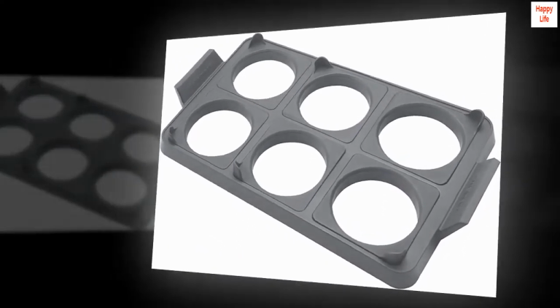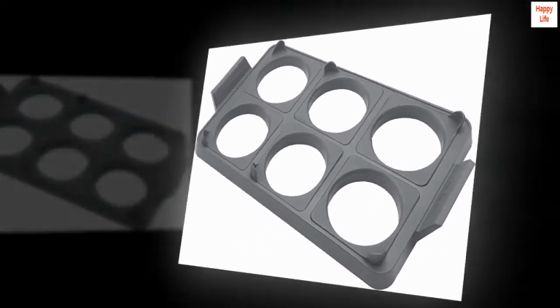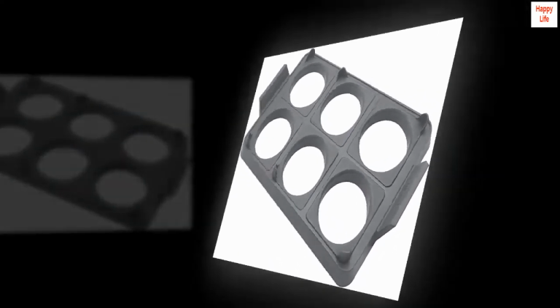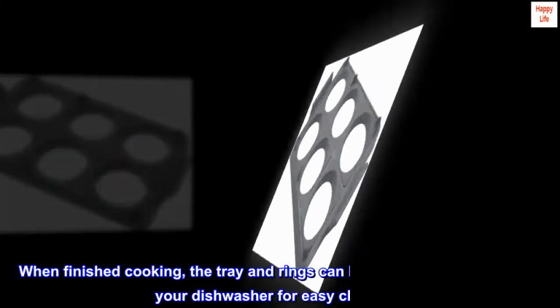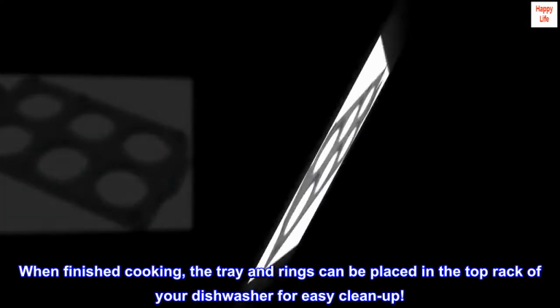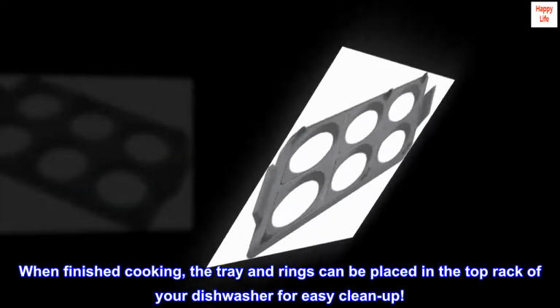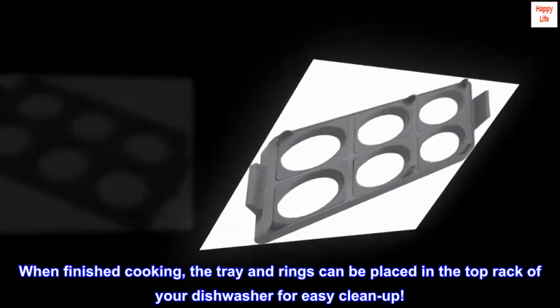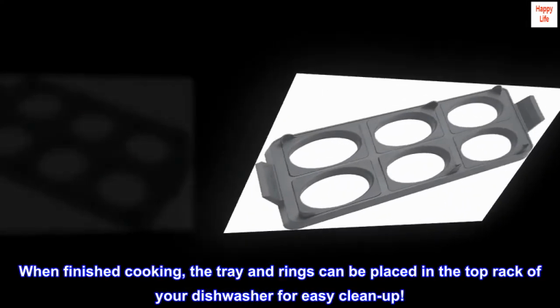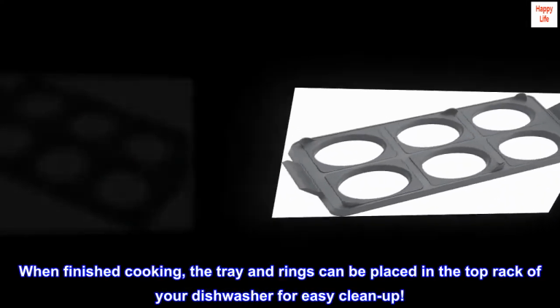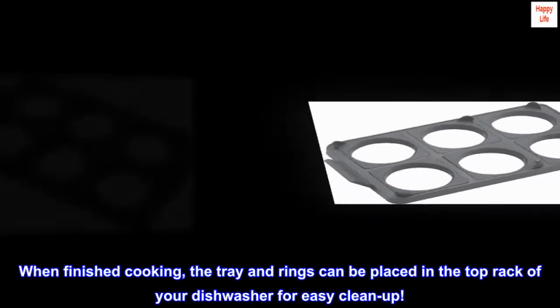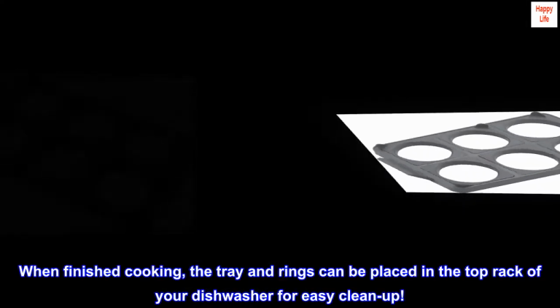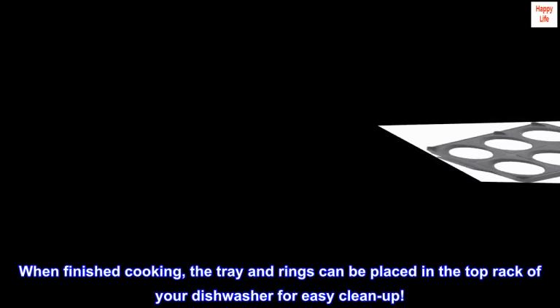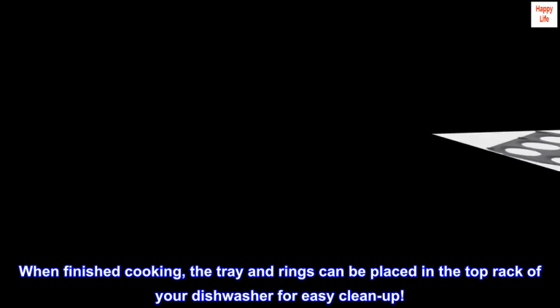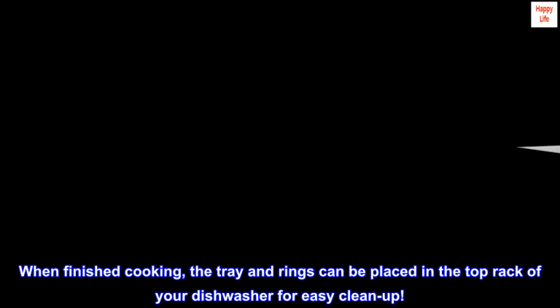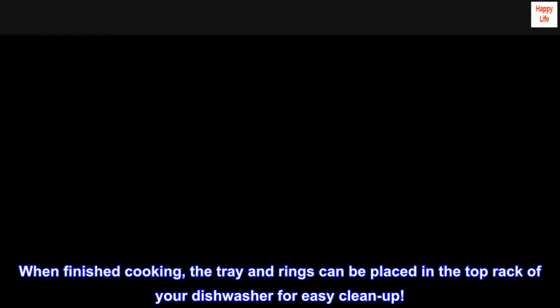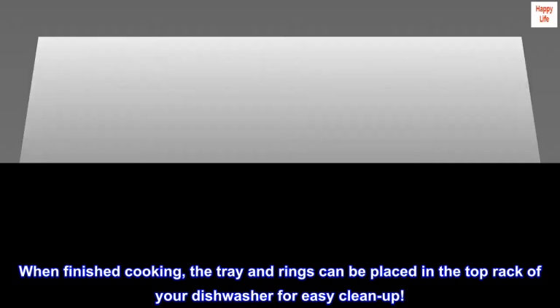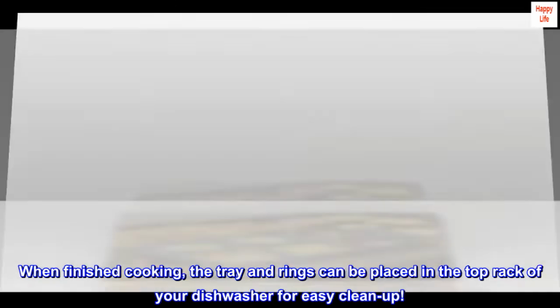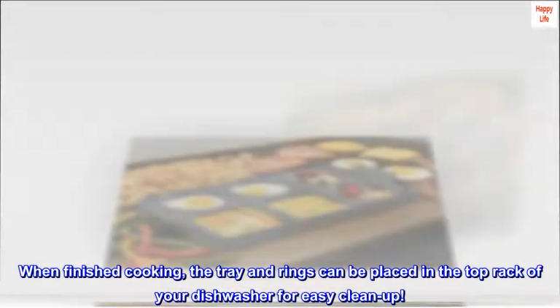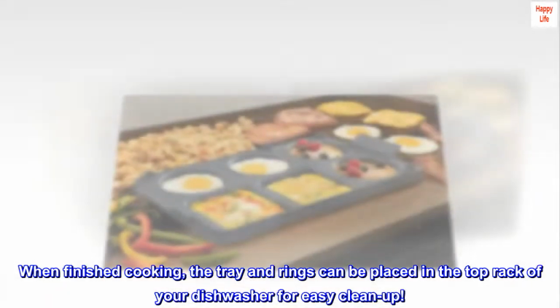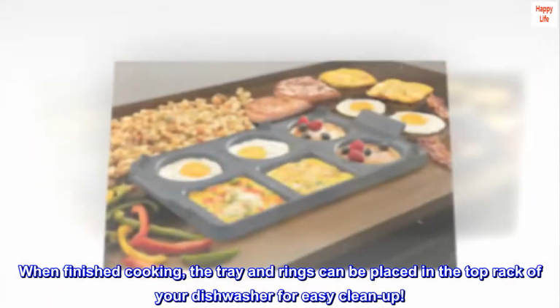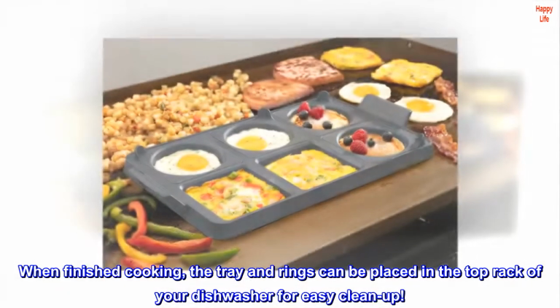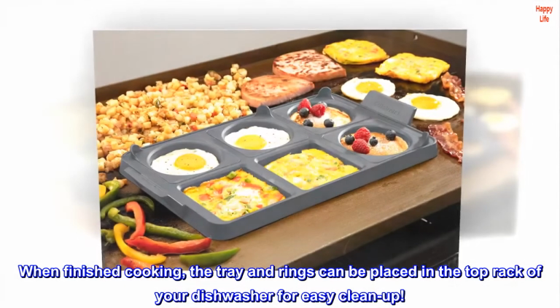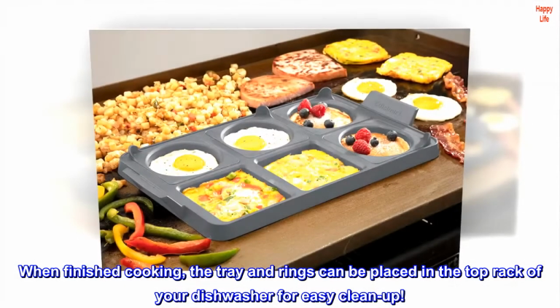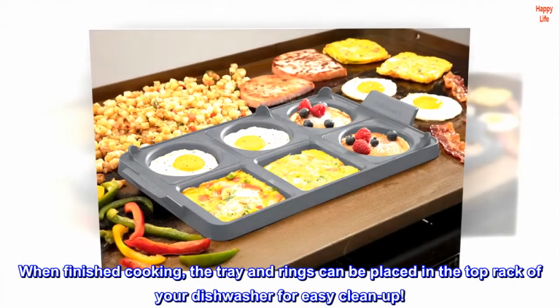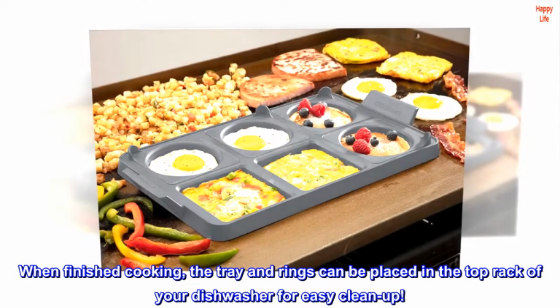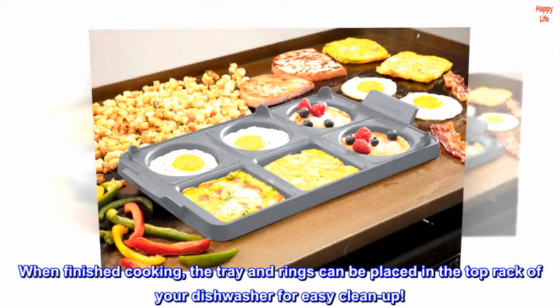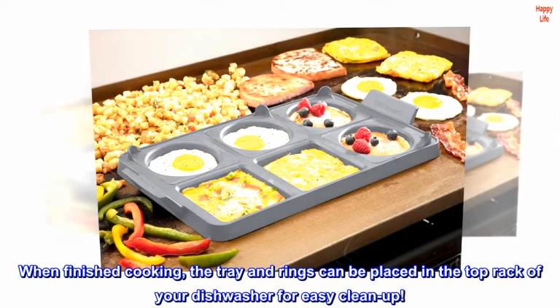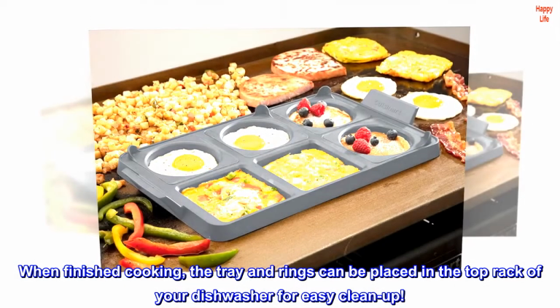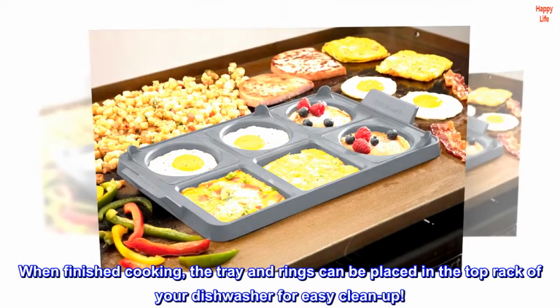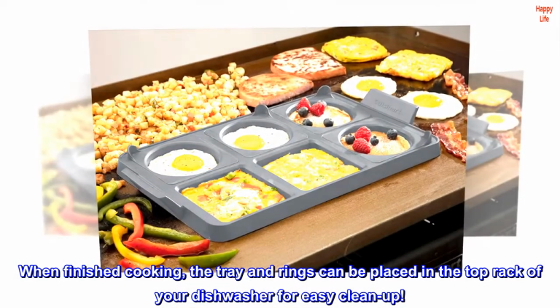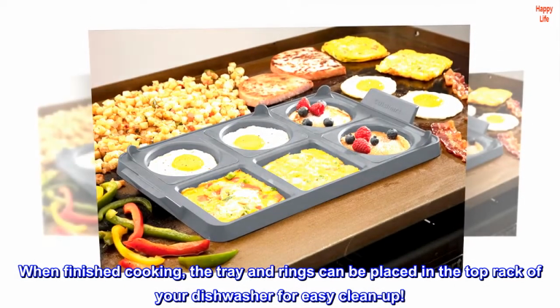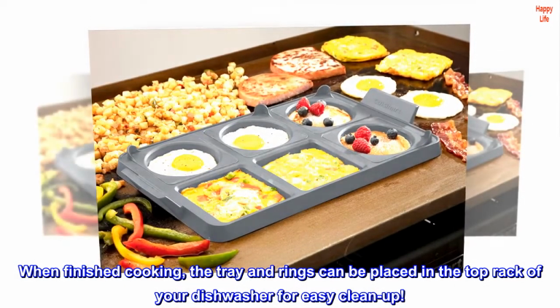When finished cooking, the tray and rings can be placed in the top rack of your dishwasher for easy cleanup.